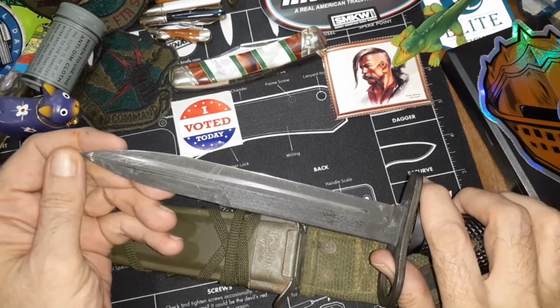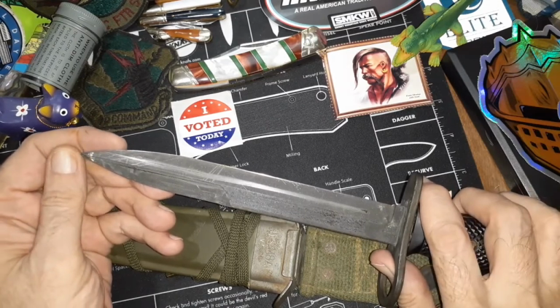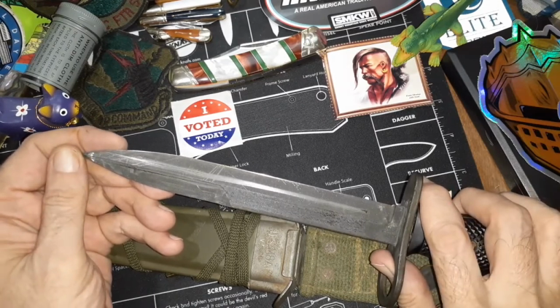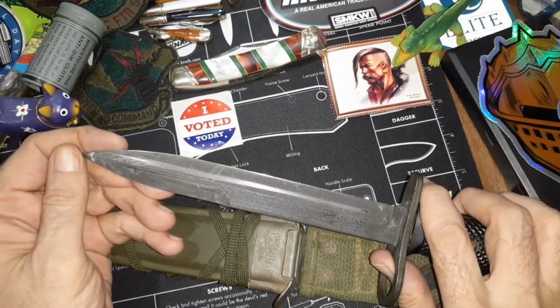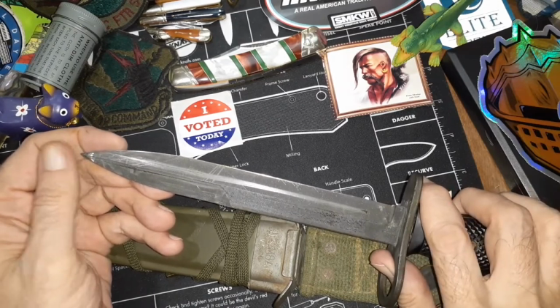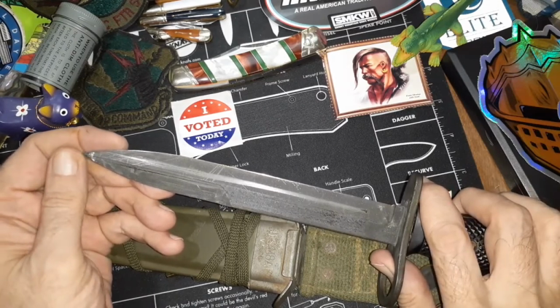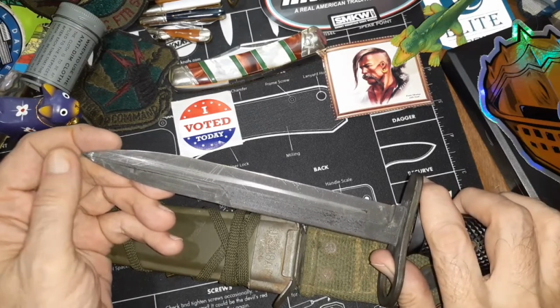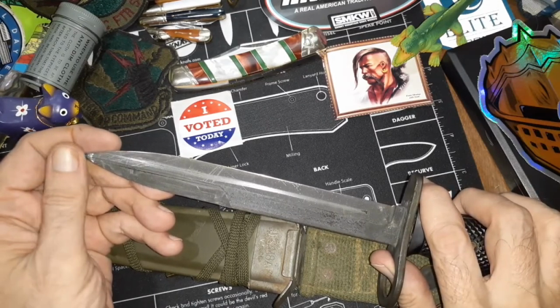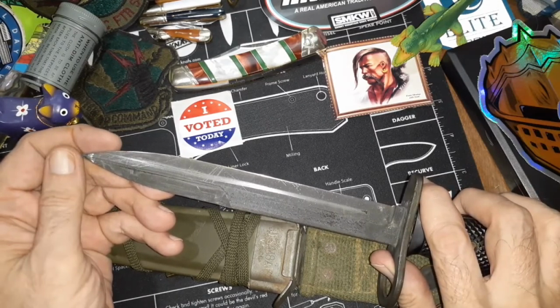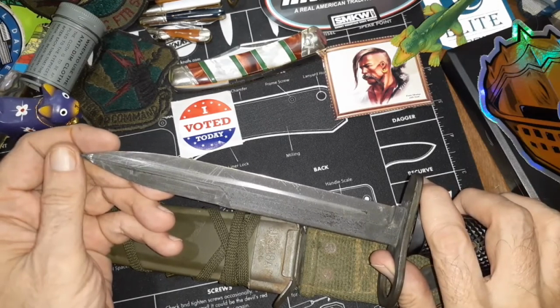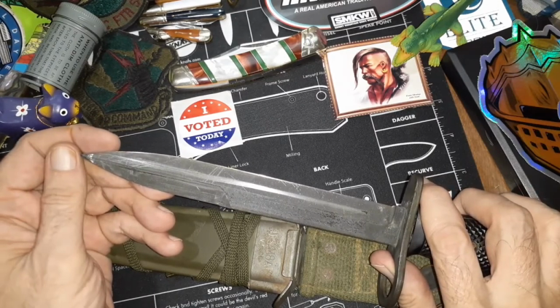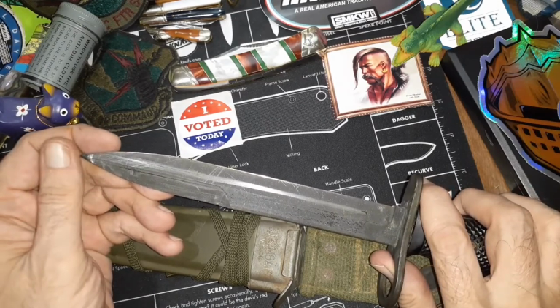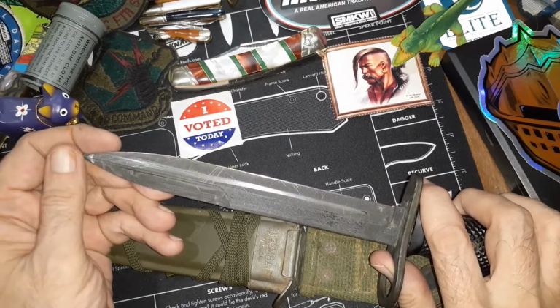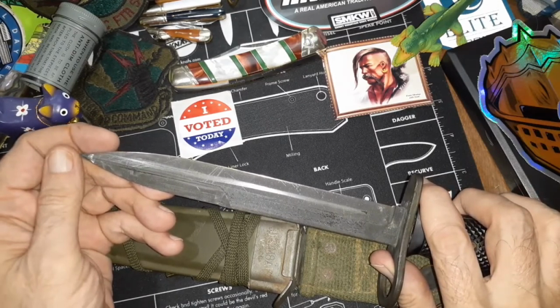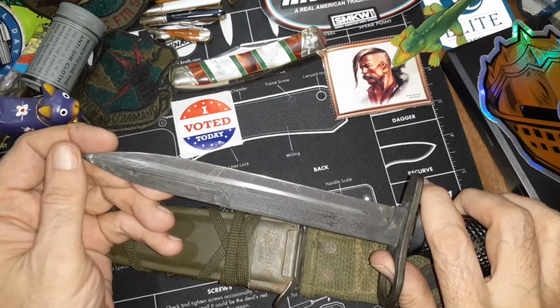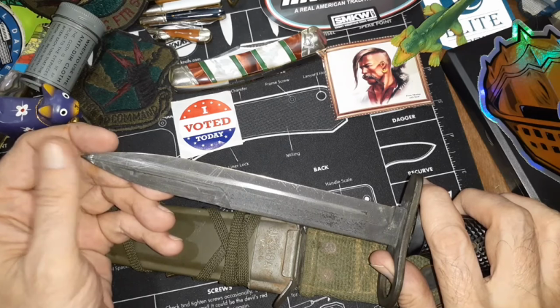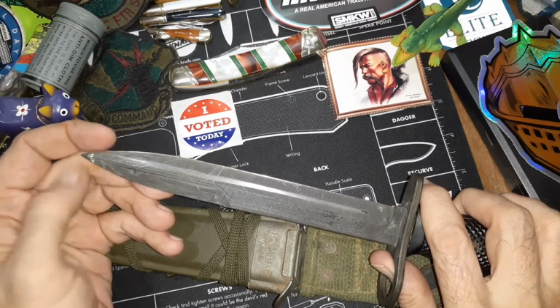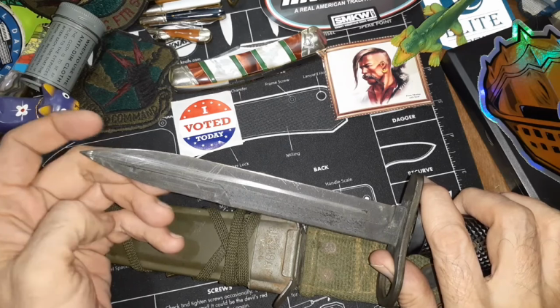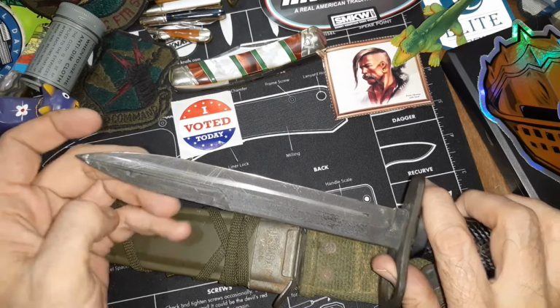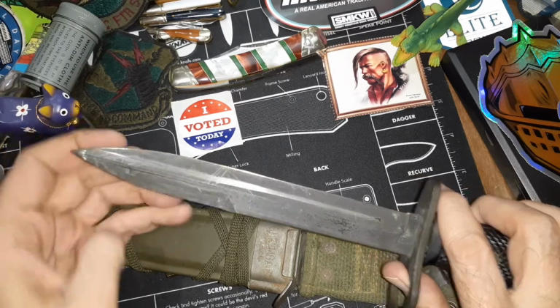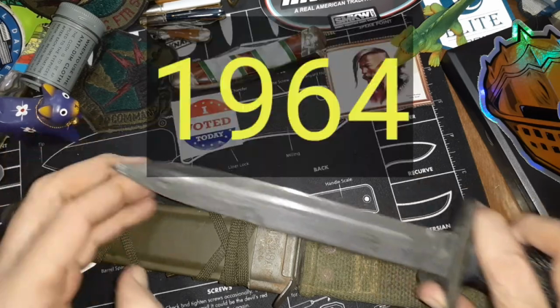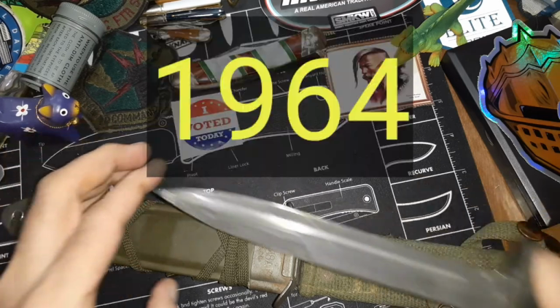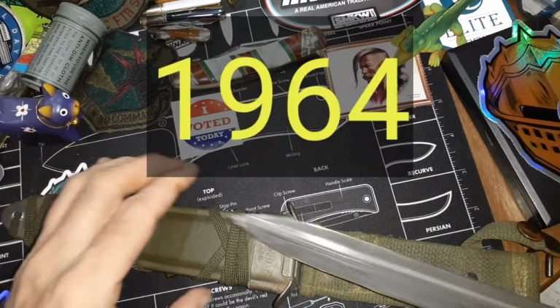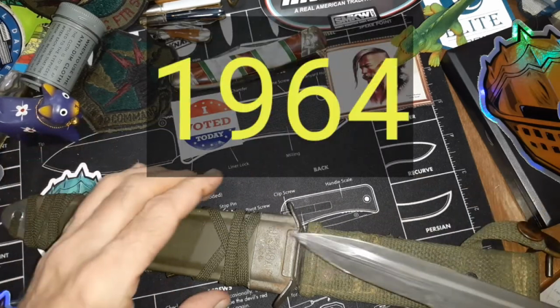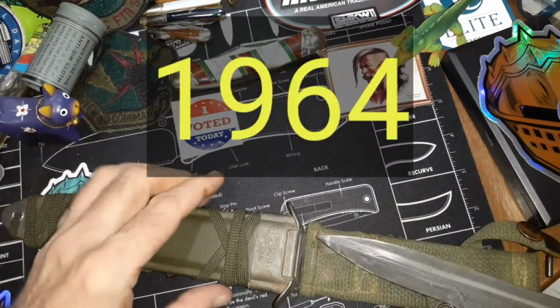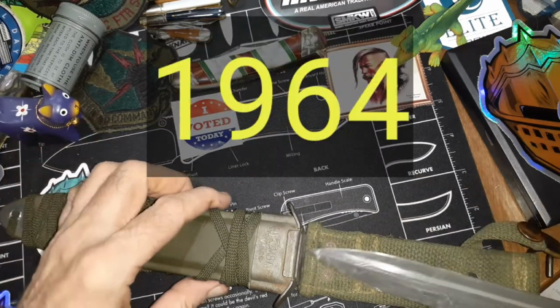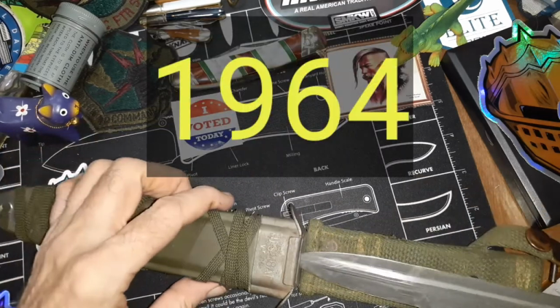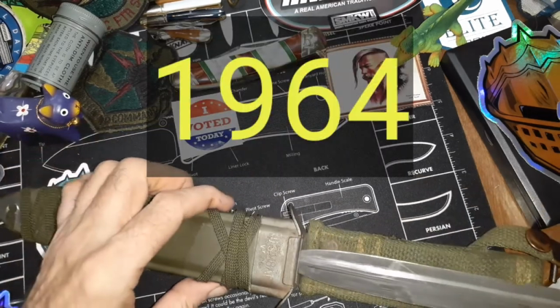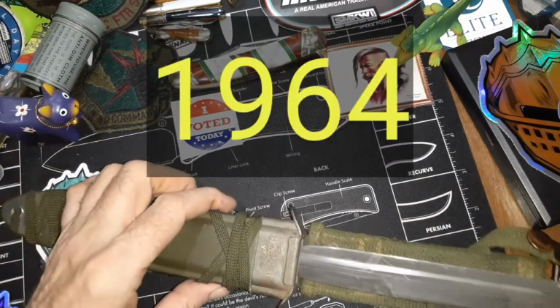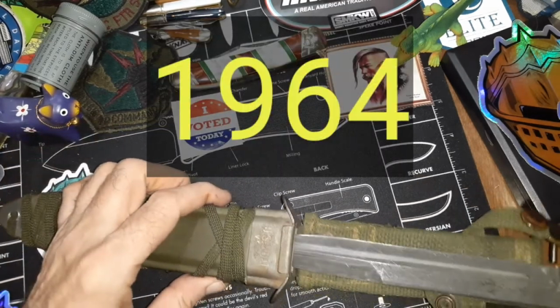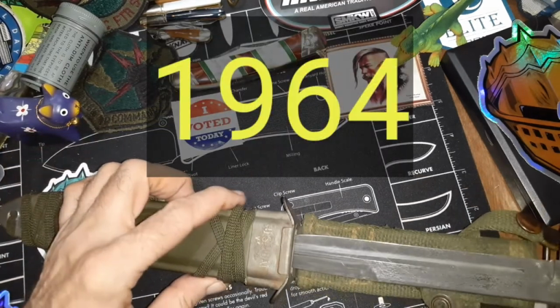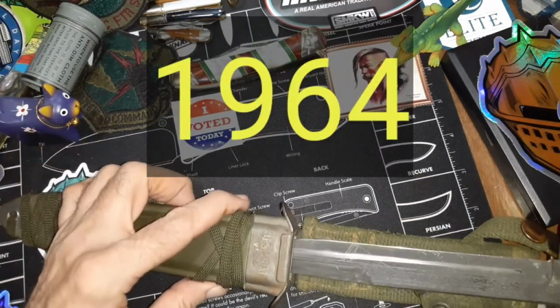They started making these in 1961, and over 3 million were made.